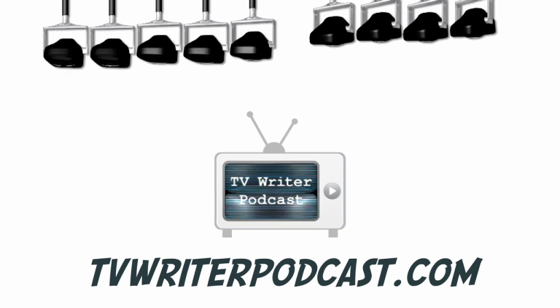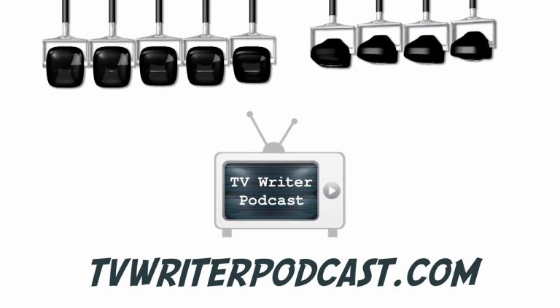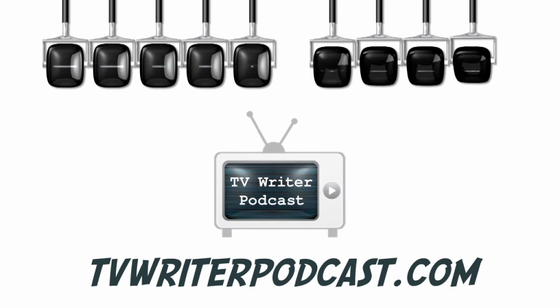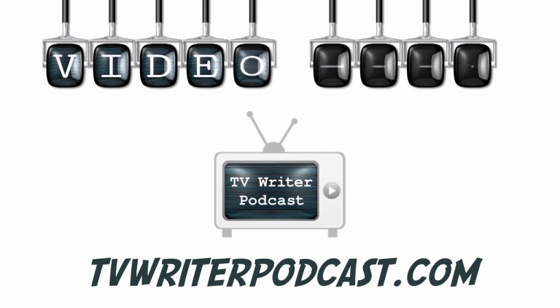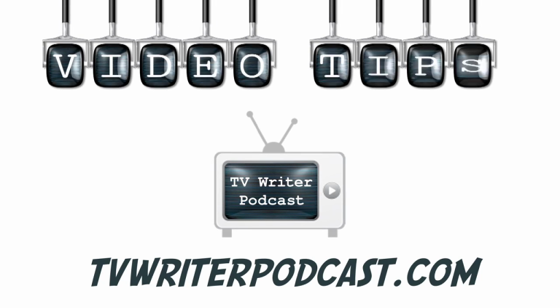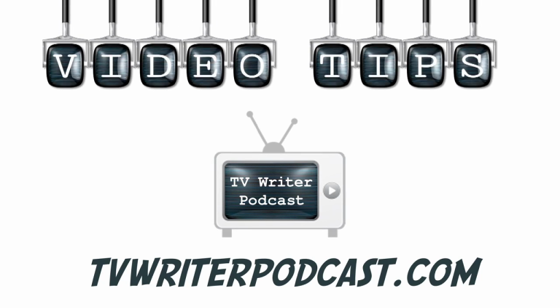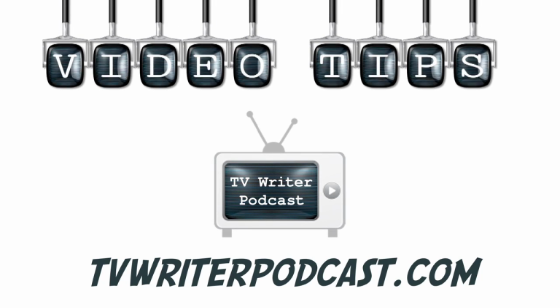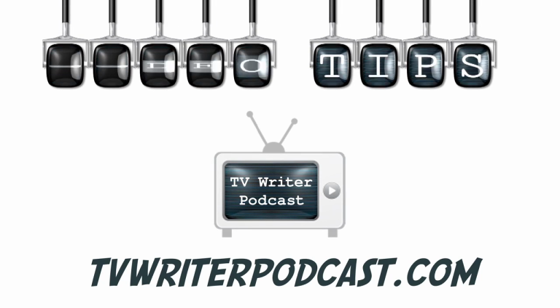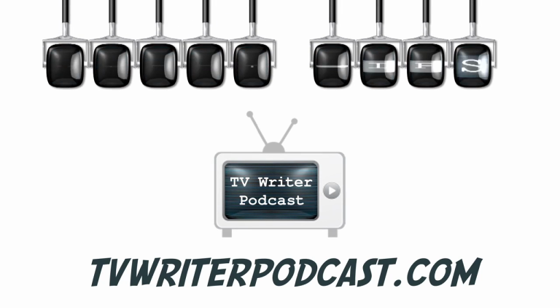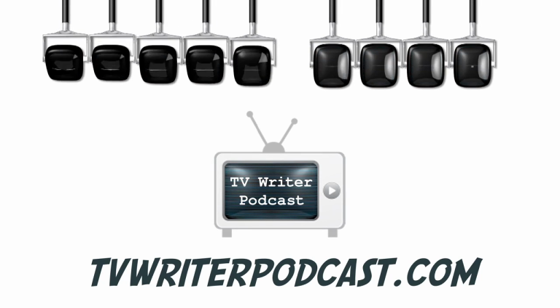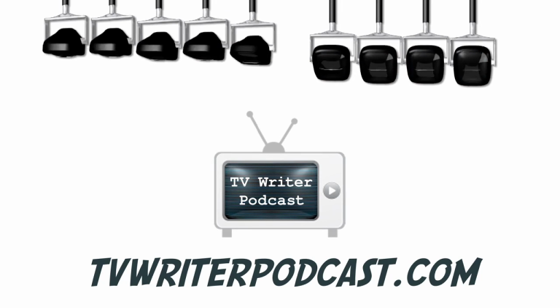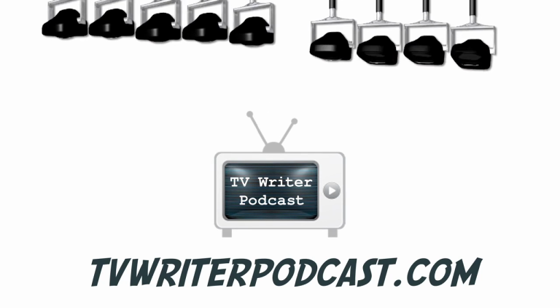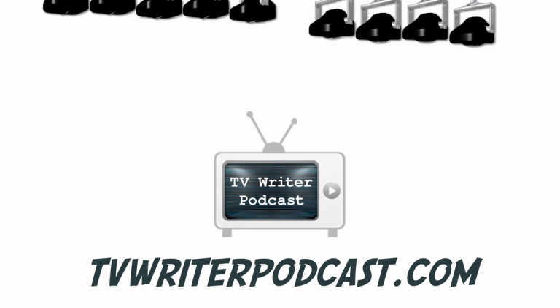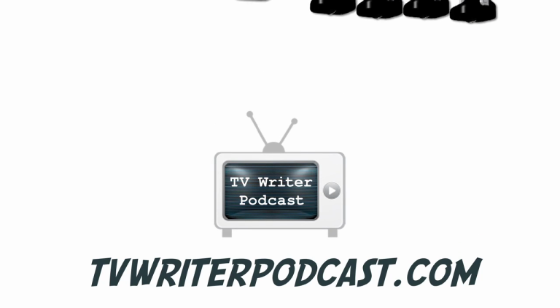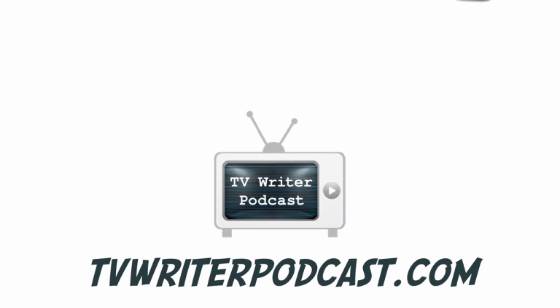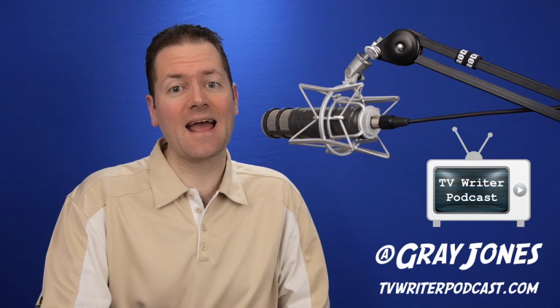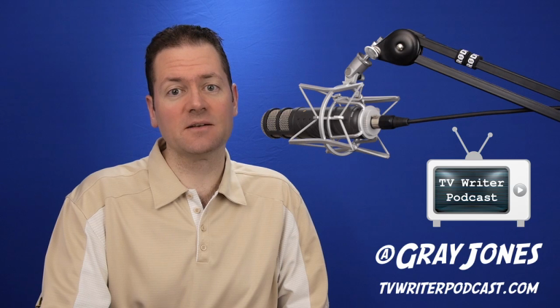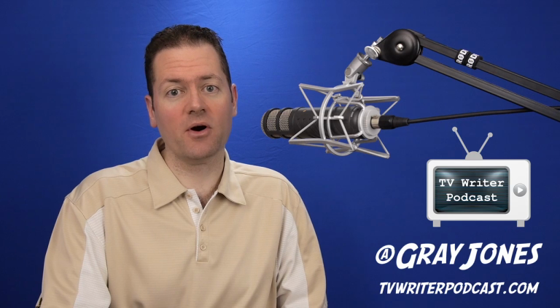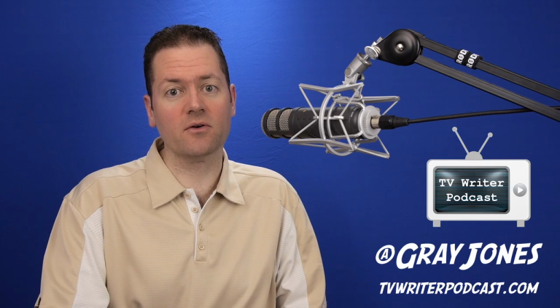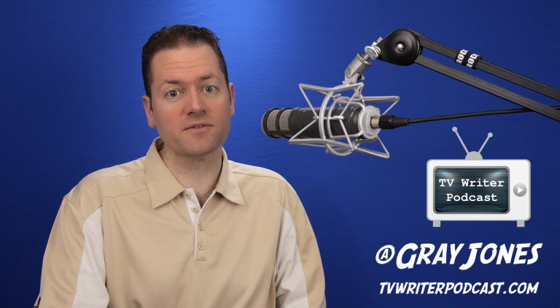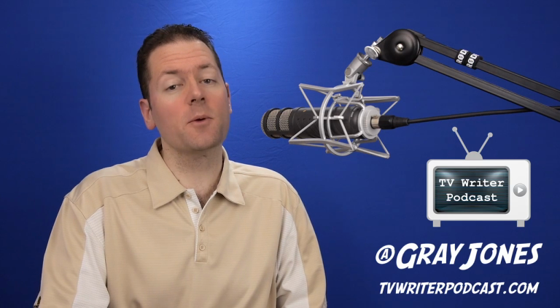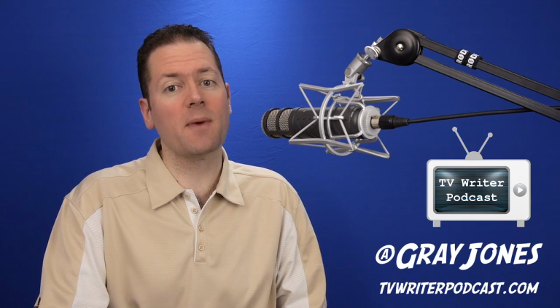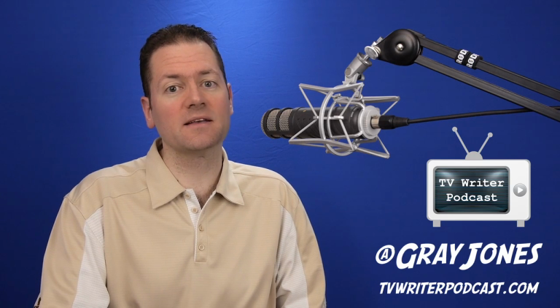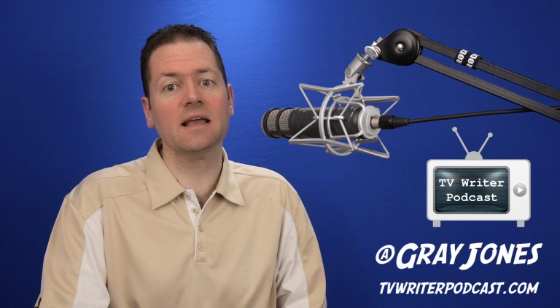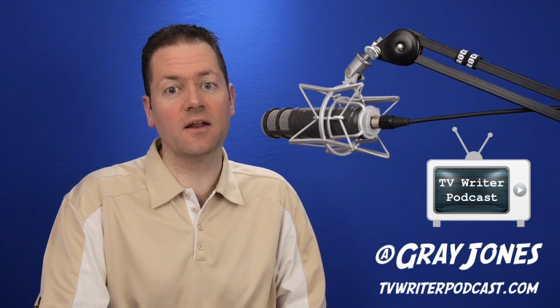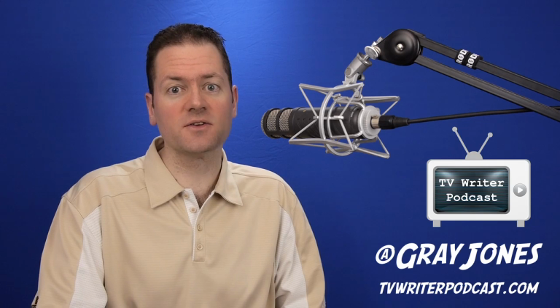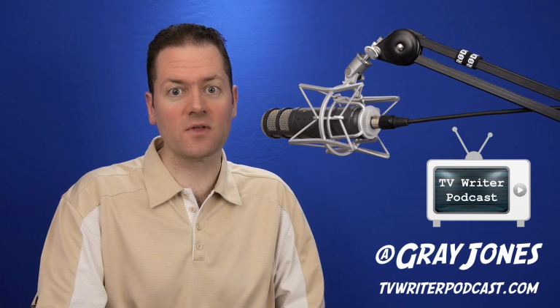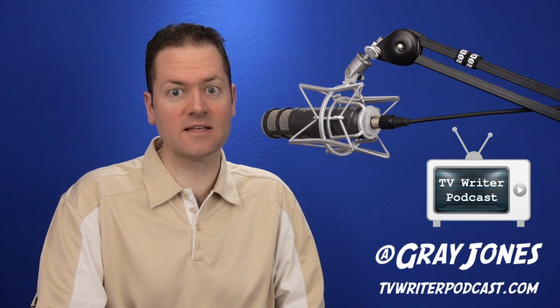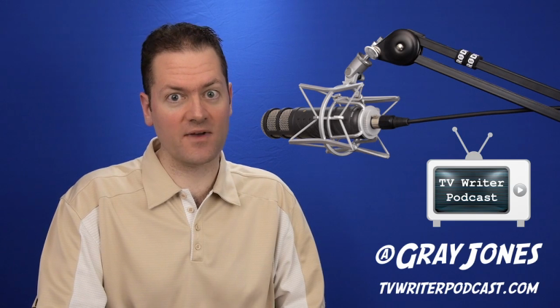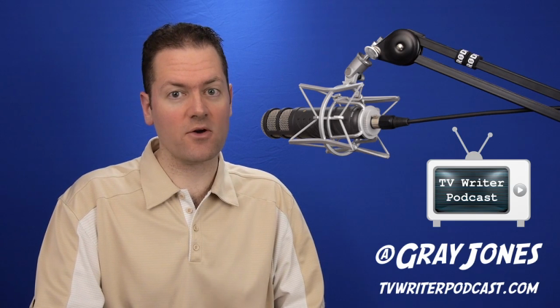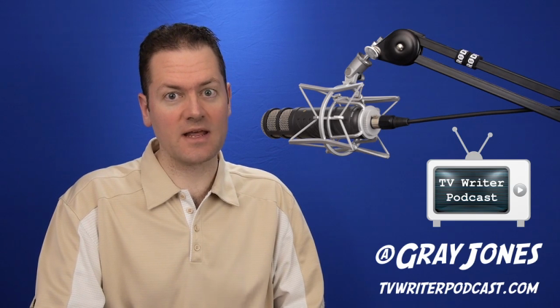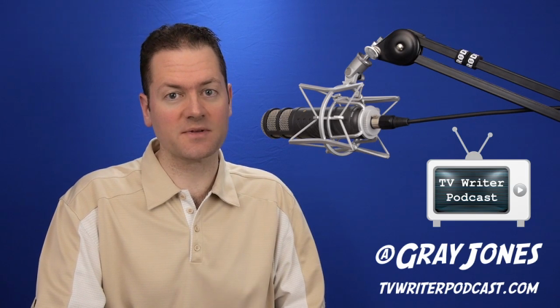My name is Gray Jones. I'm the host of the TV Writer Podcast, partner of Script Magazine, and also these video tips.